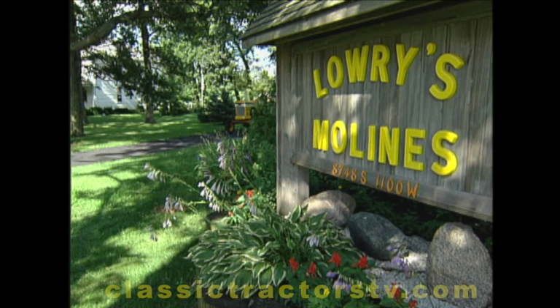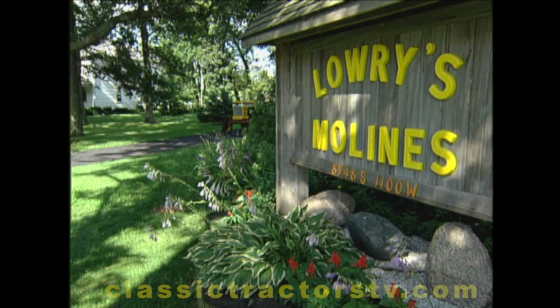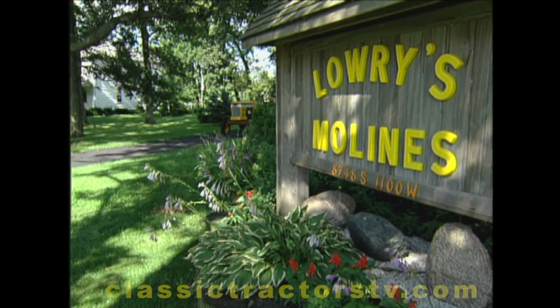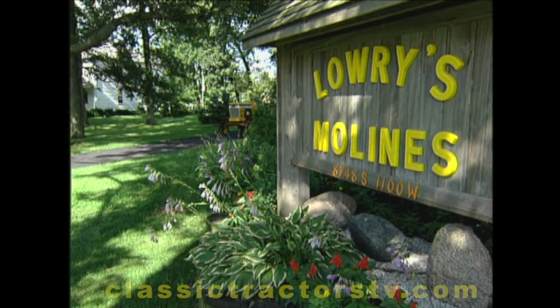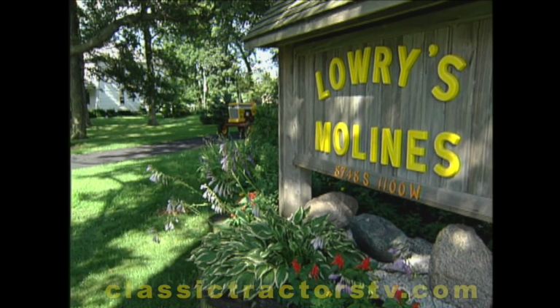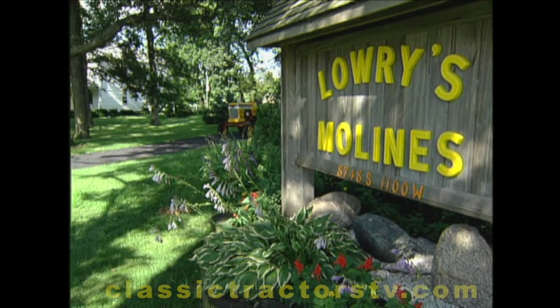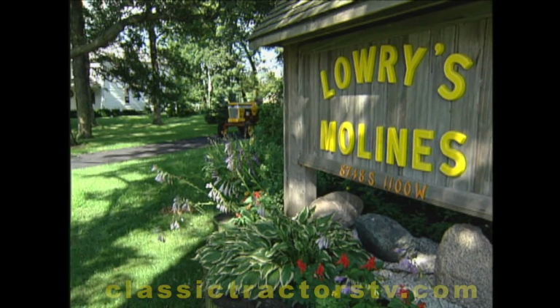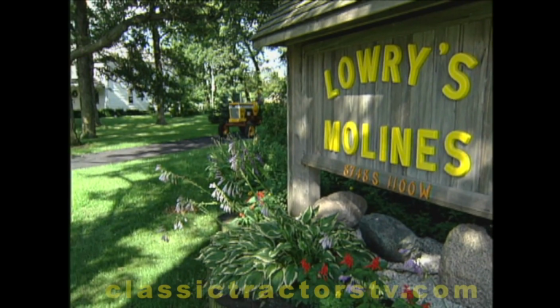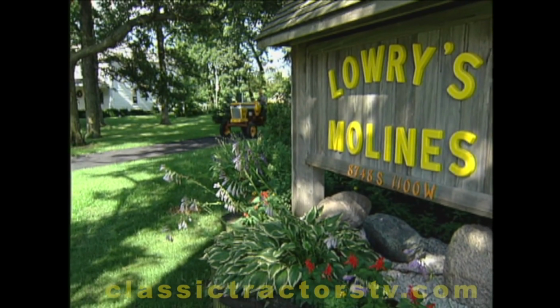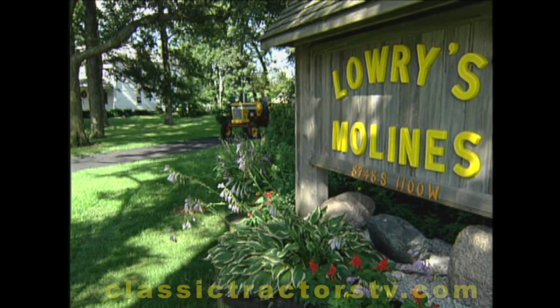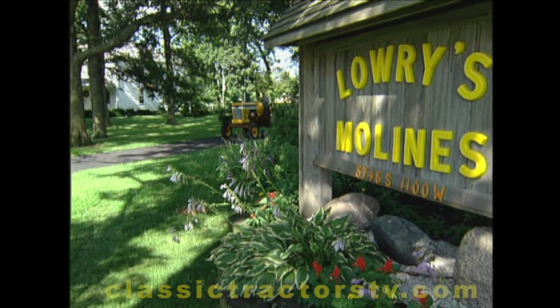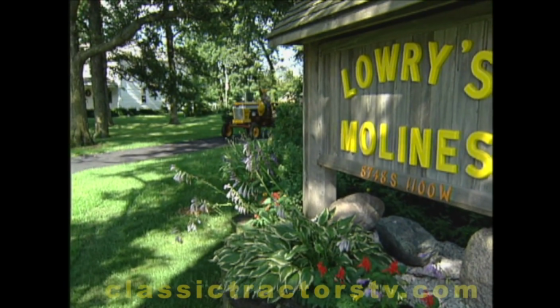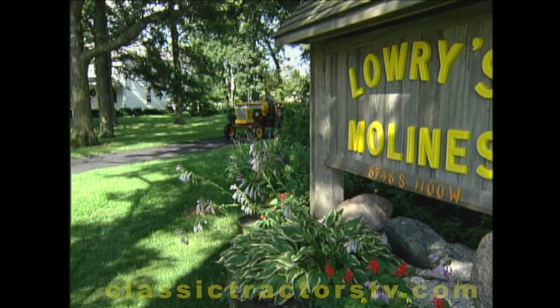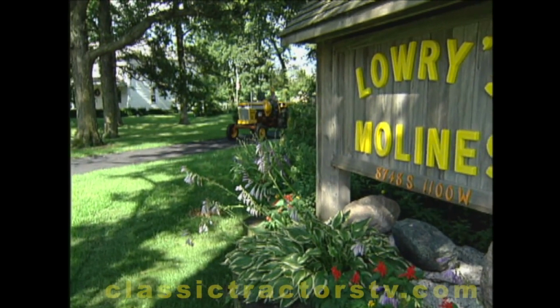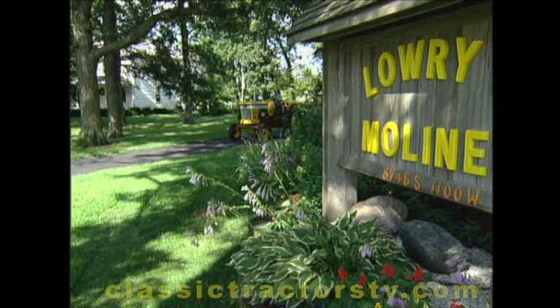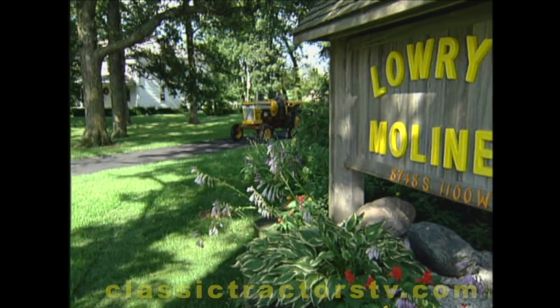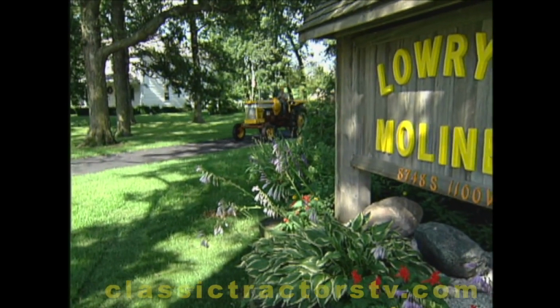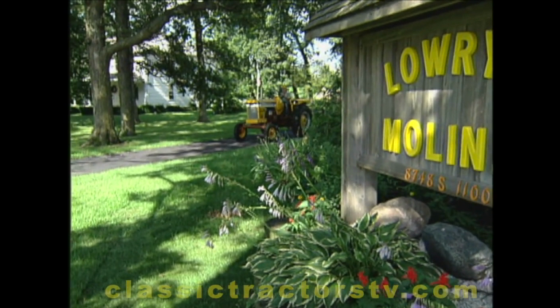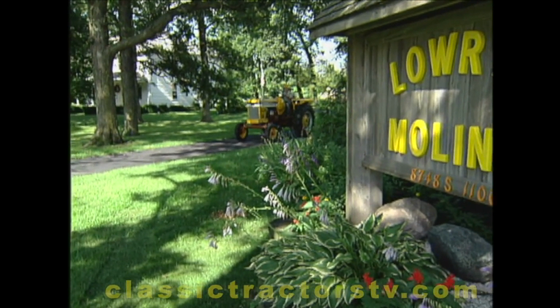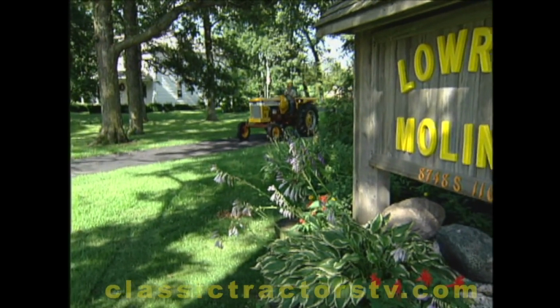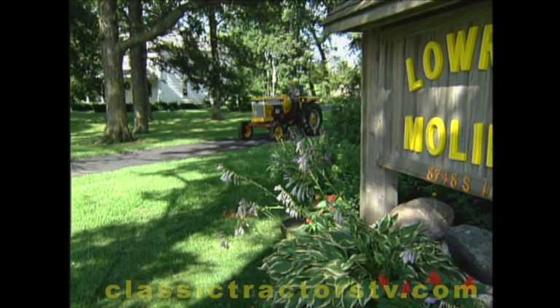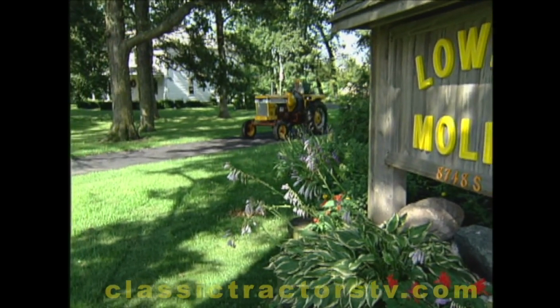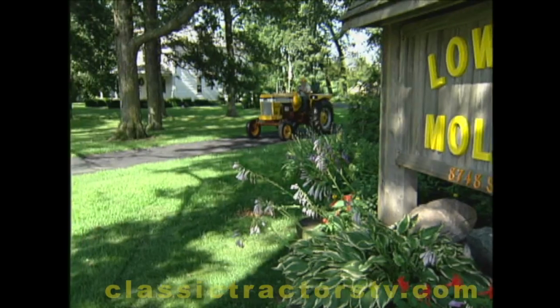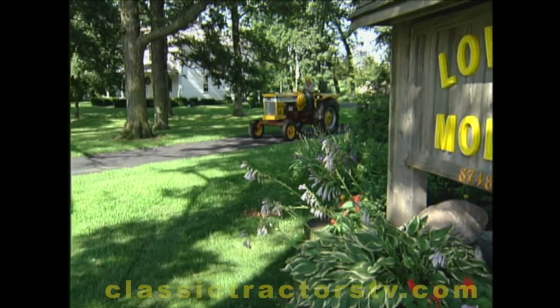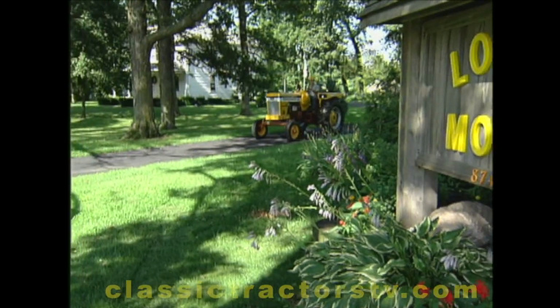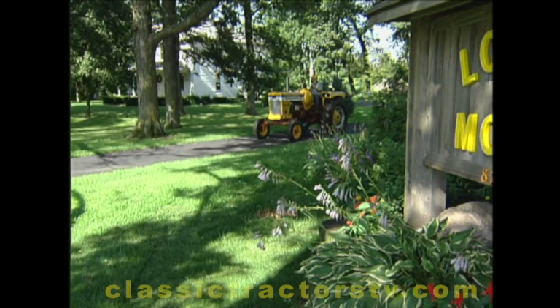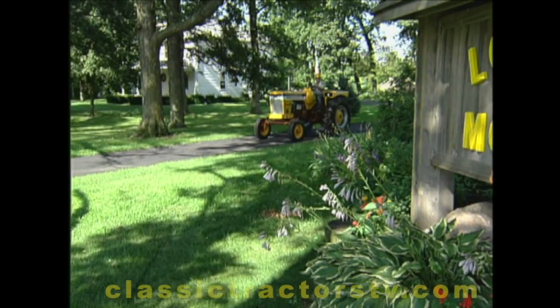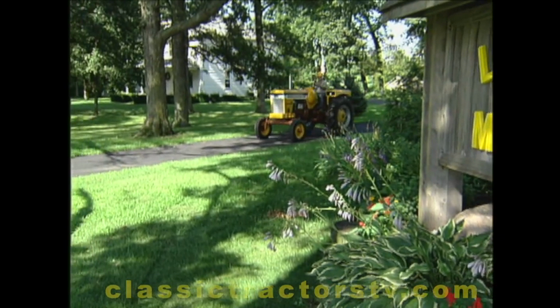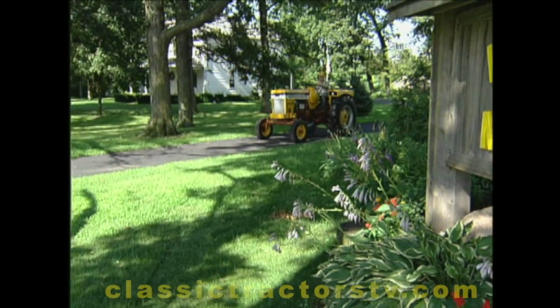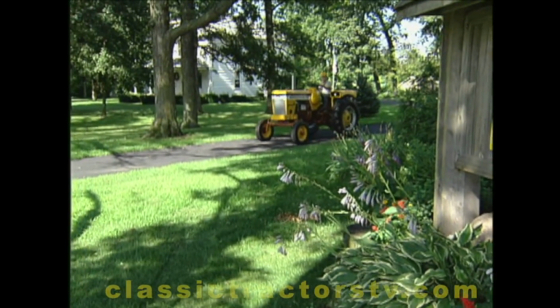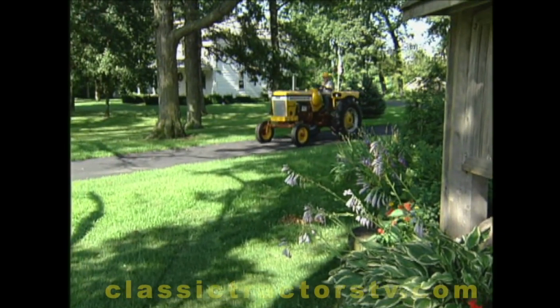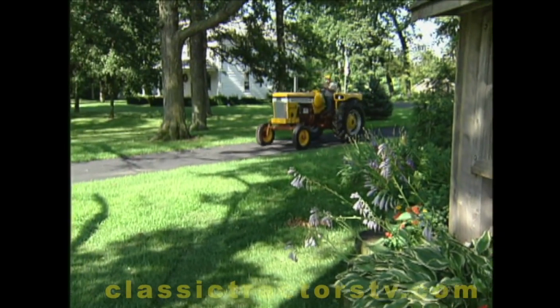It's clear right from the start. When you pull in the driveway of this Francisville, Indiana farm, you know you're entering prairie gold country.